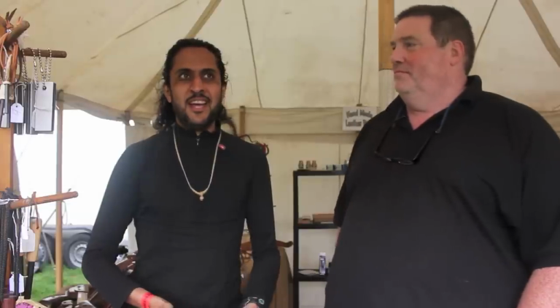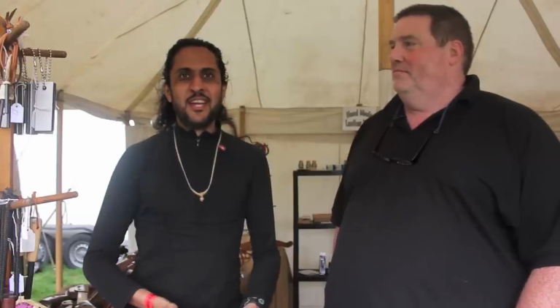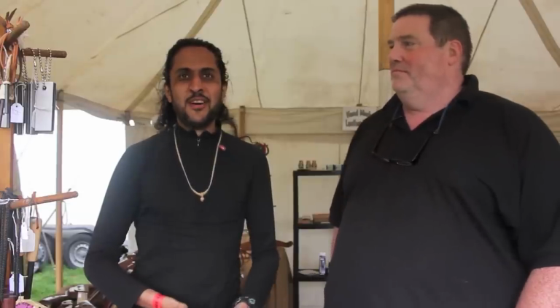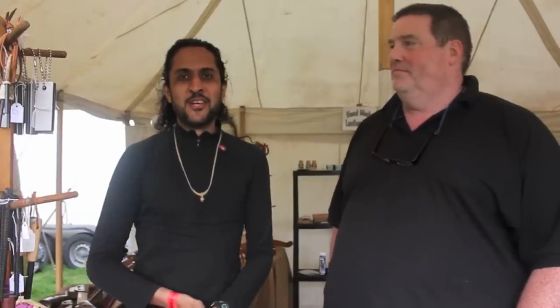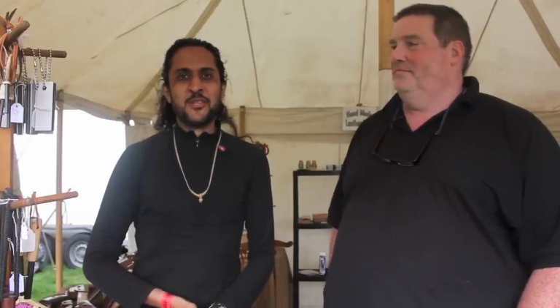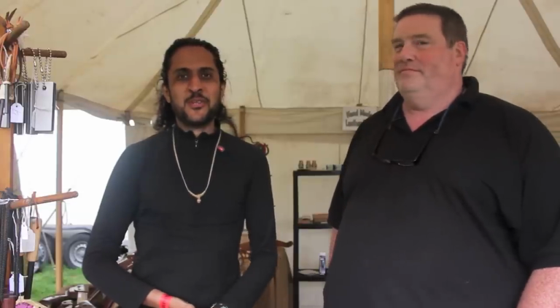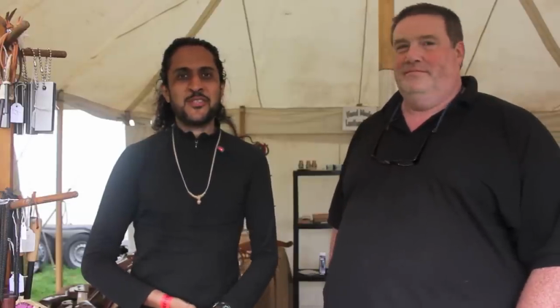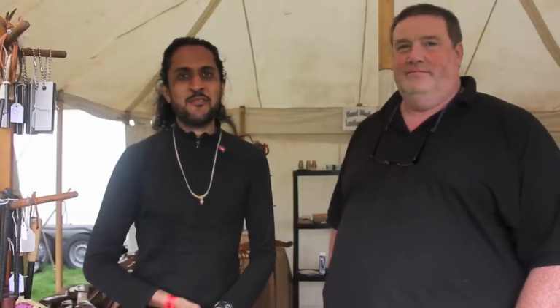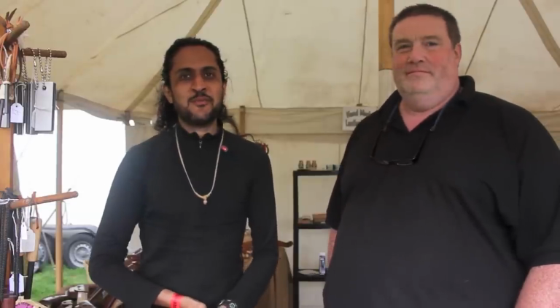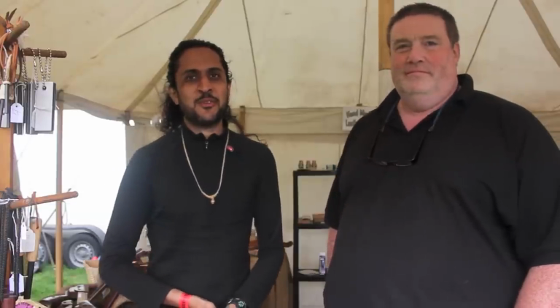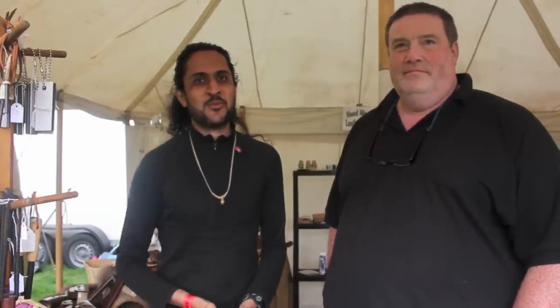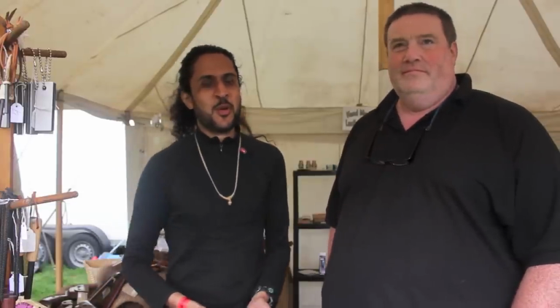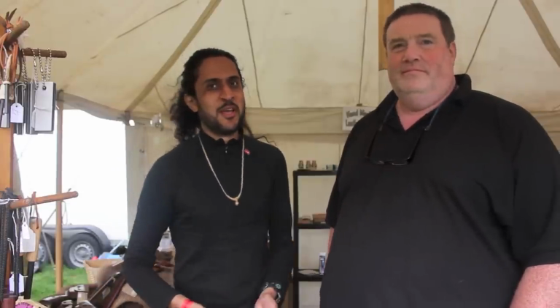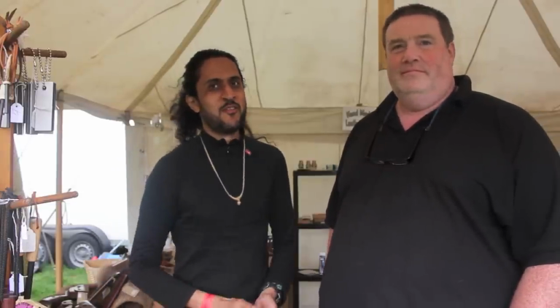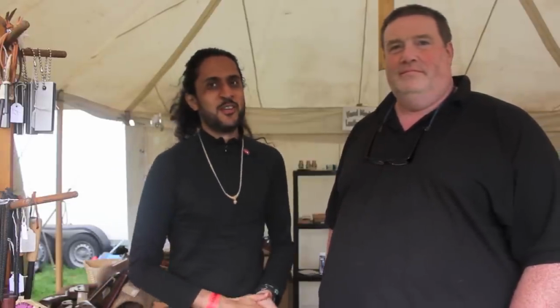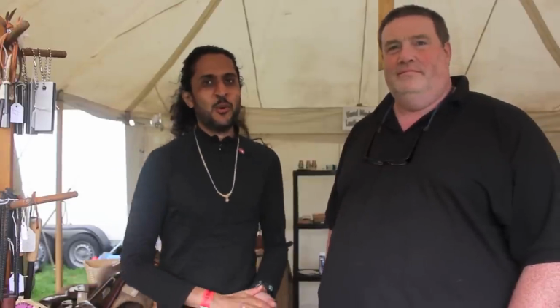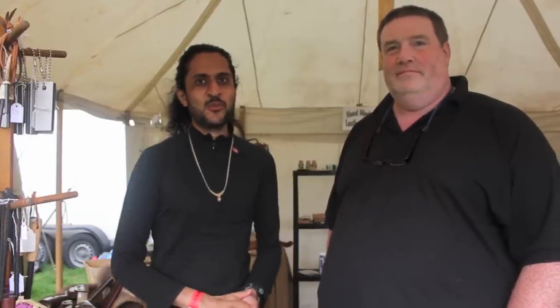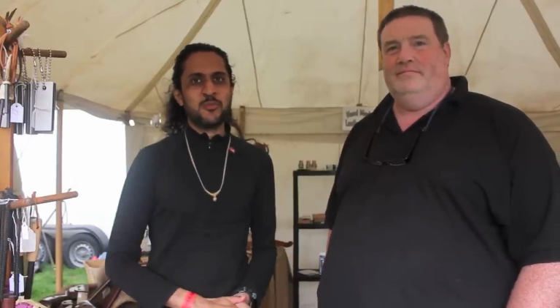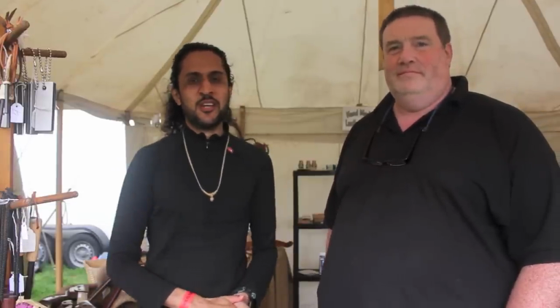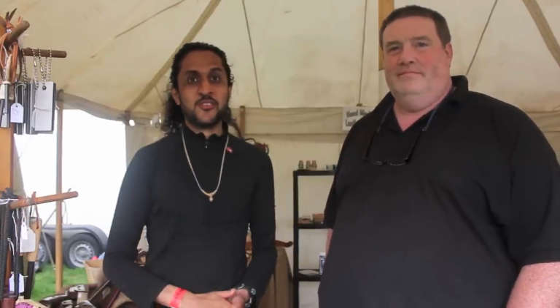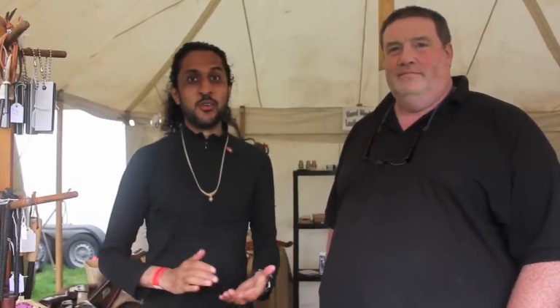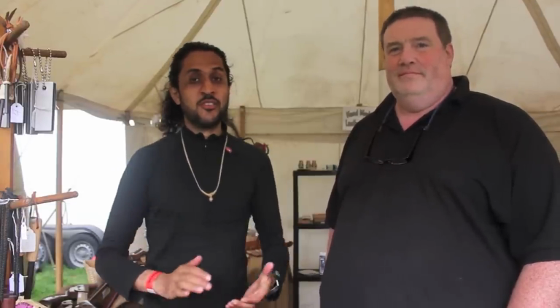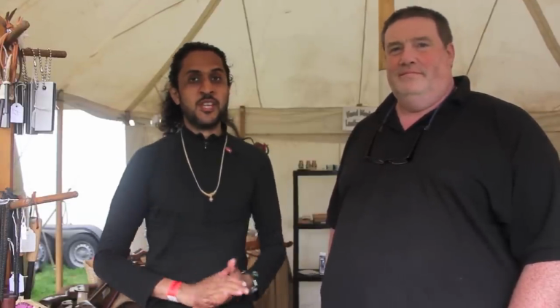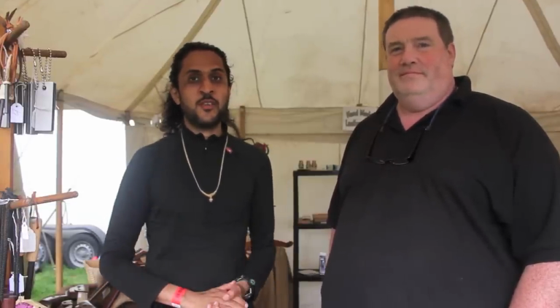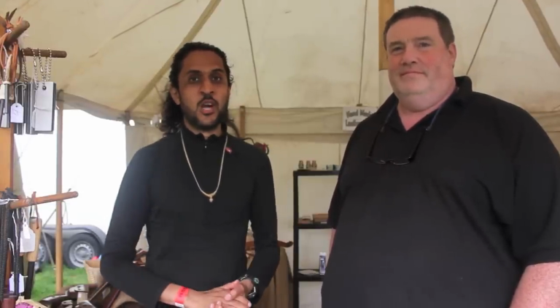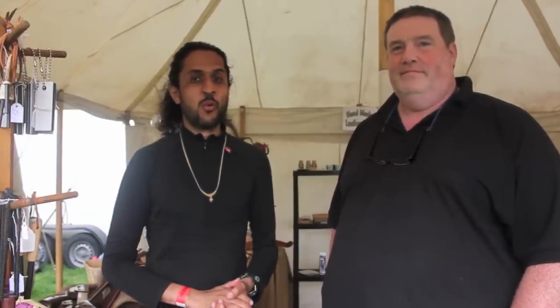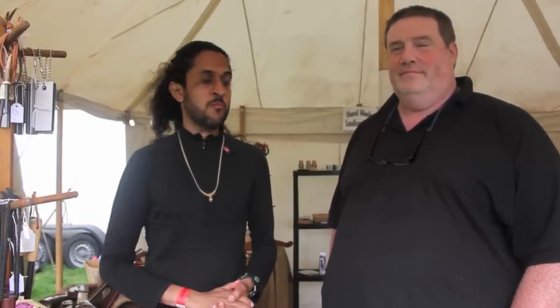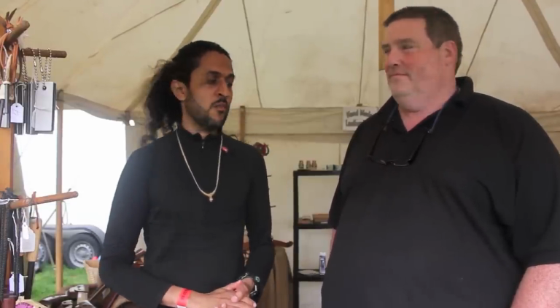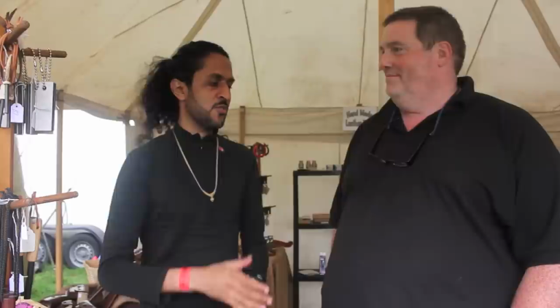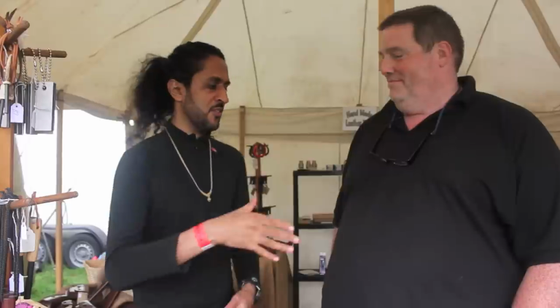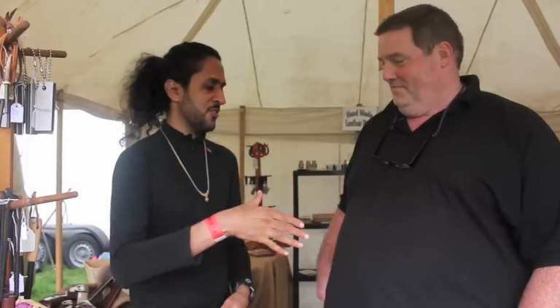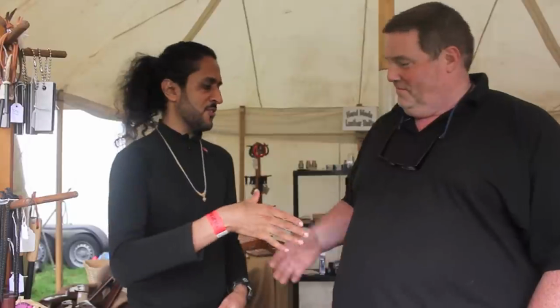Hey guys, how are you doing? This is Ed from Zedderbills. I hope you're having an awesome day. So in today's video I am with Mark from Shark Designs.